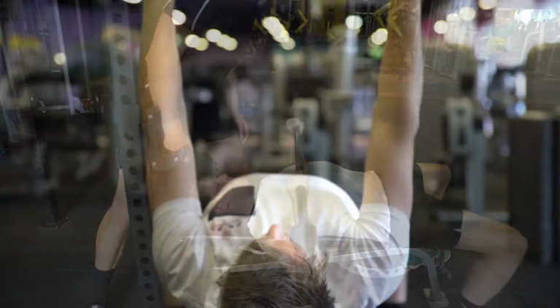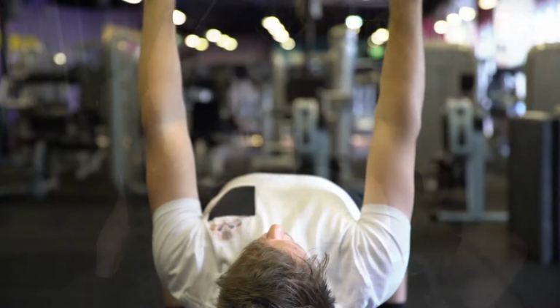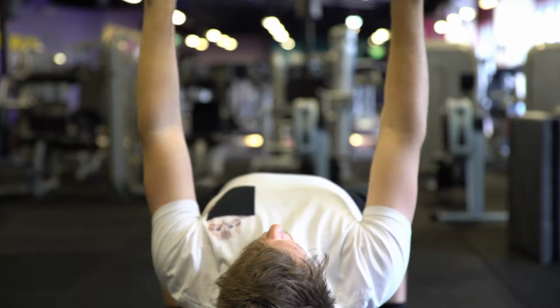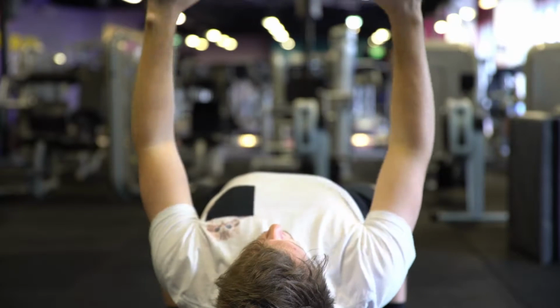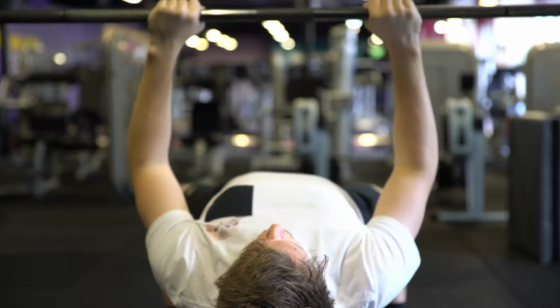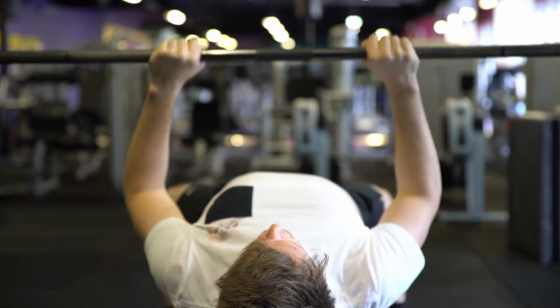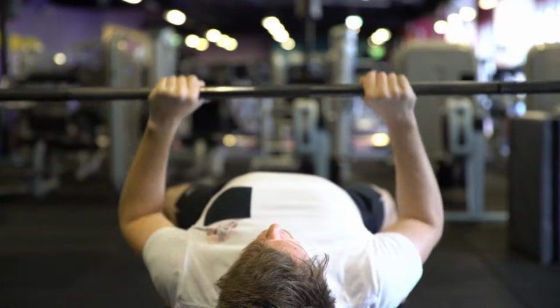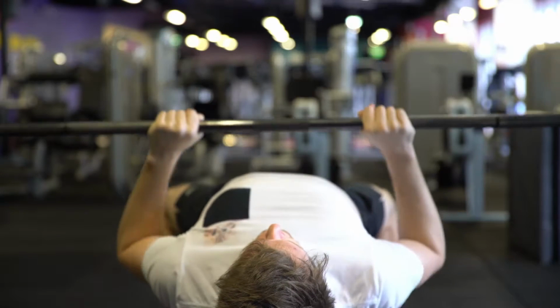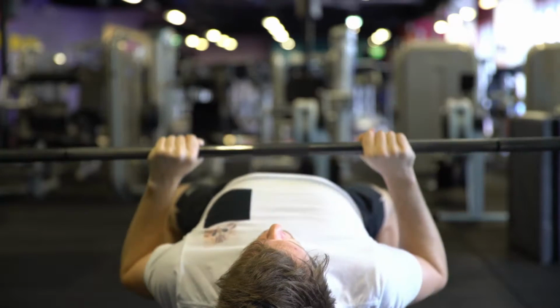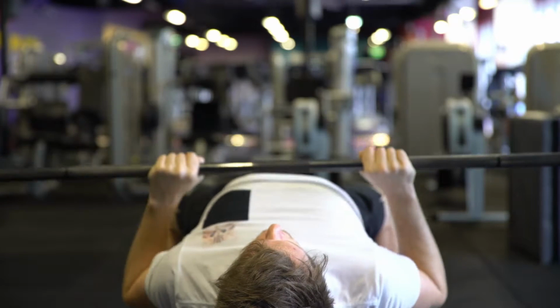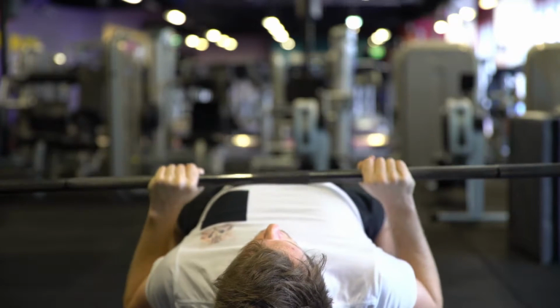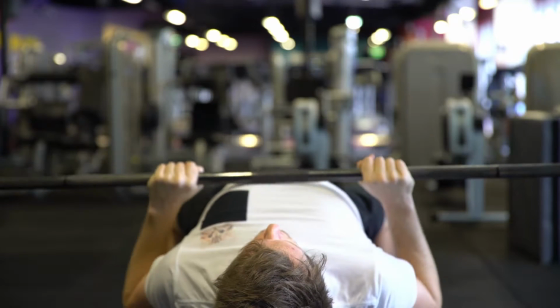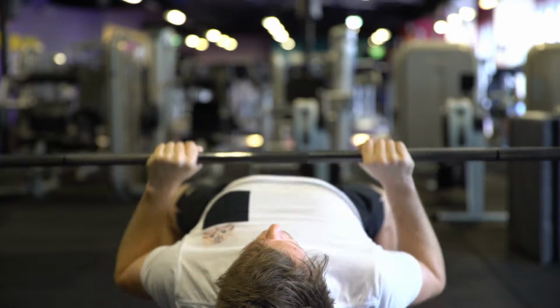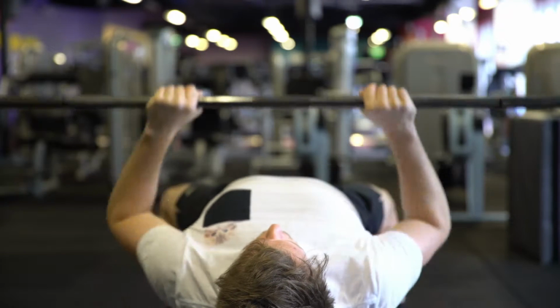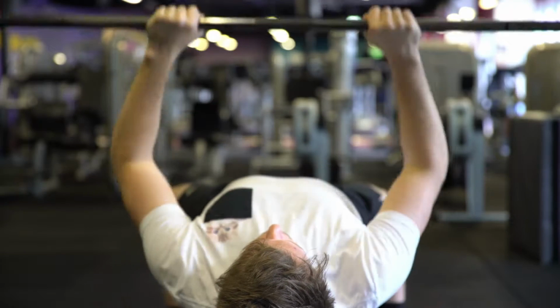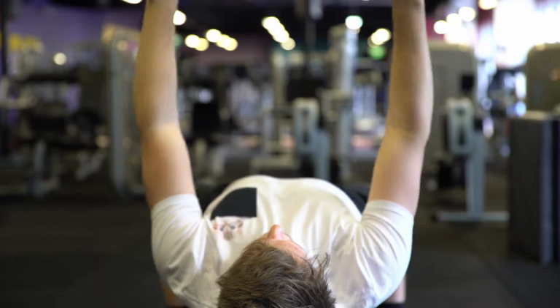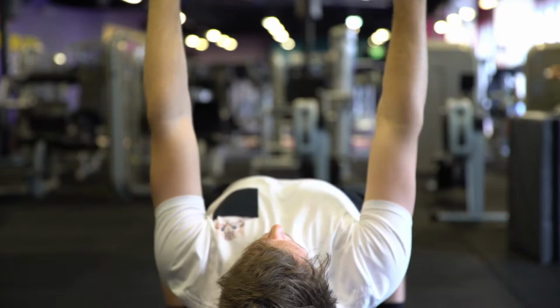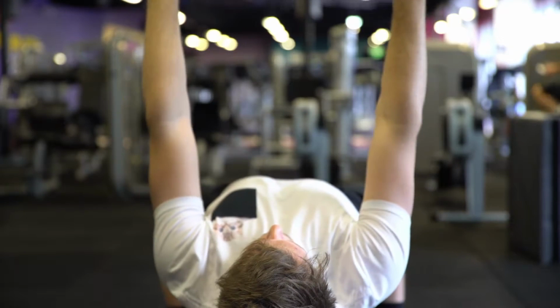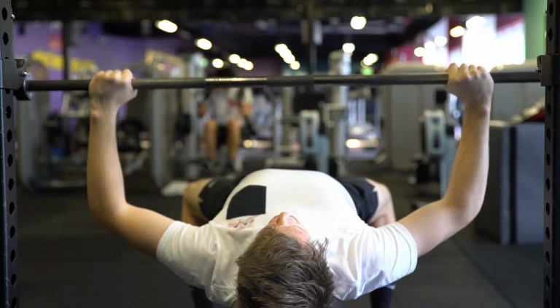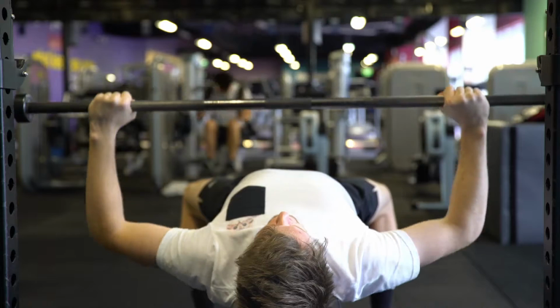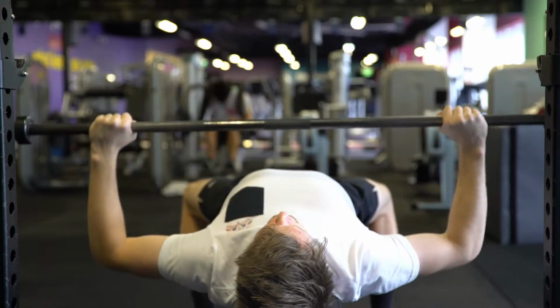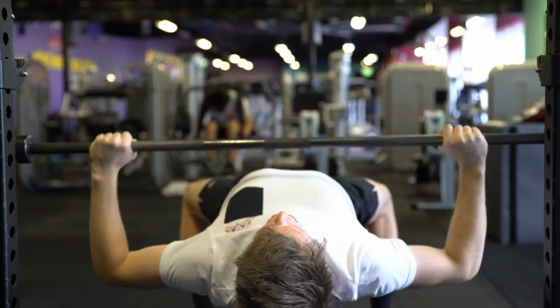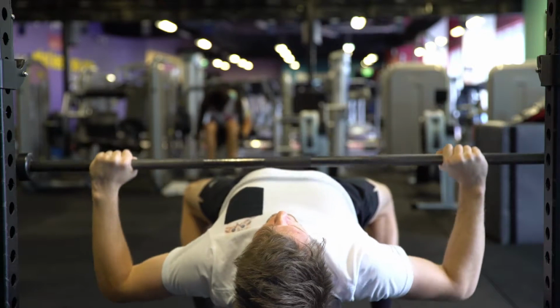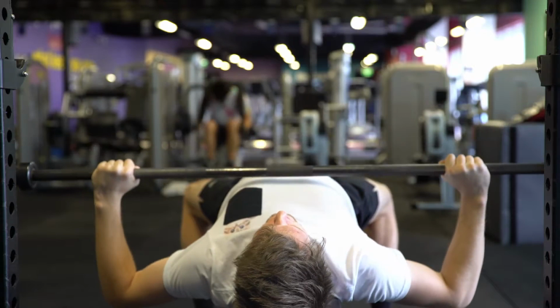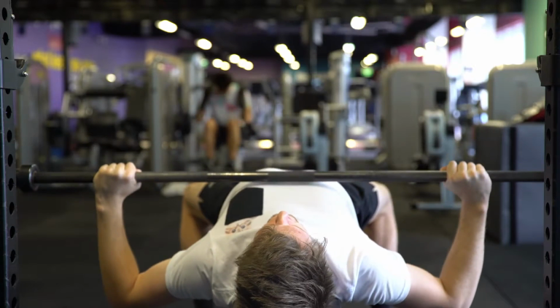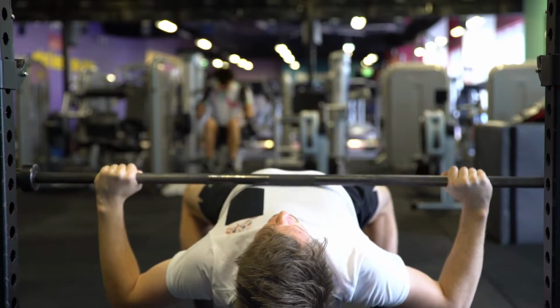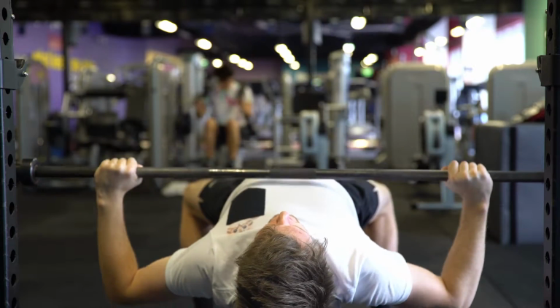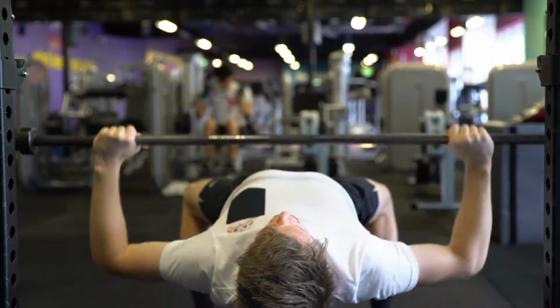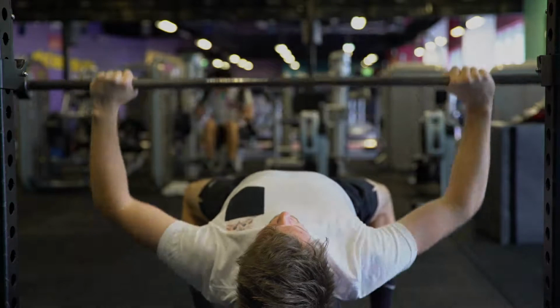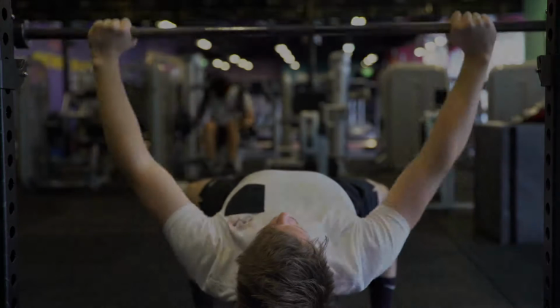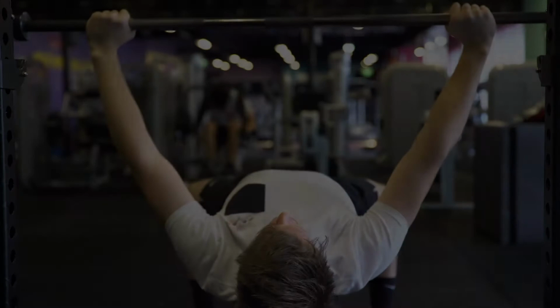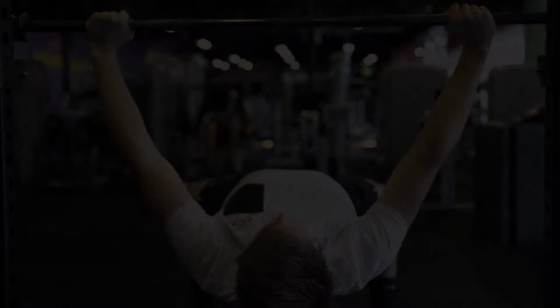So with the grip, if you have a narrow grip you're going to get more tricep recruitment, and if you have a wider grip you're going to have more pec recruitment.